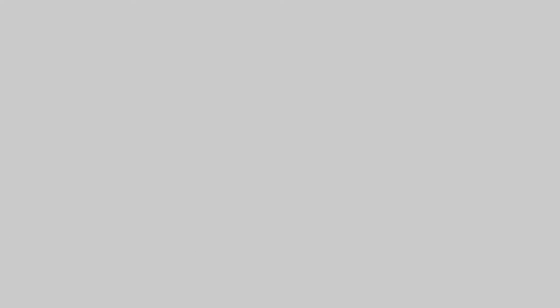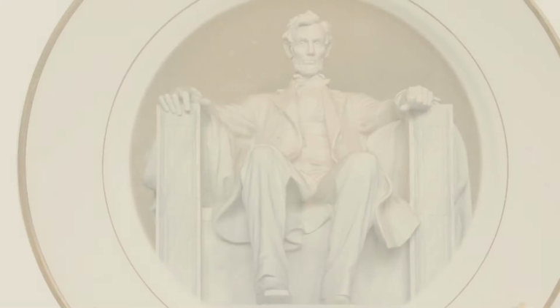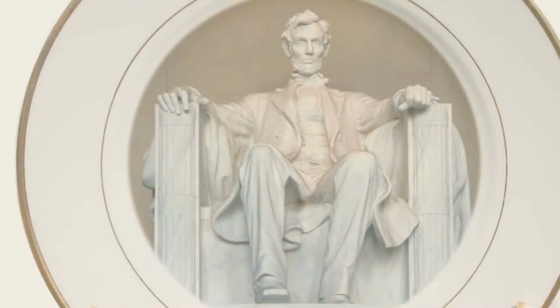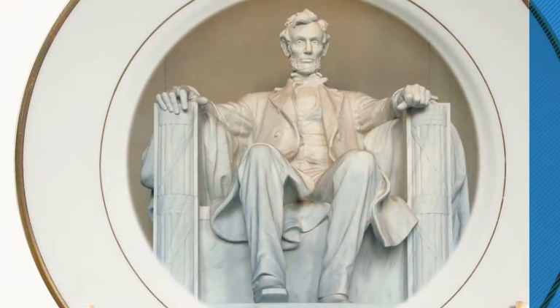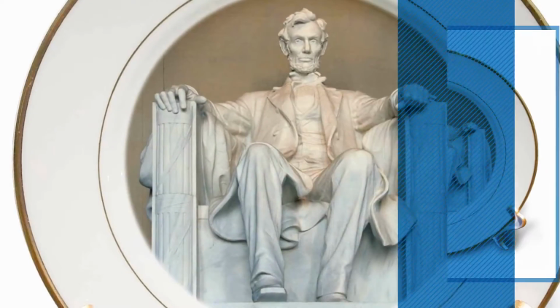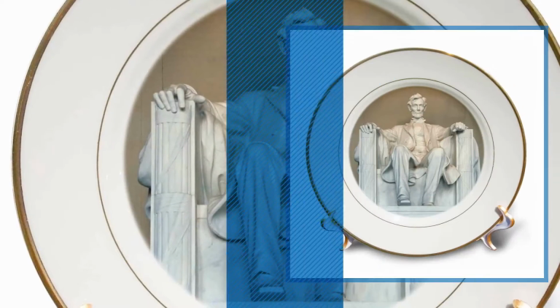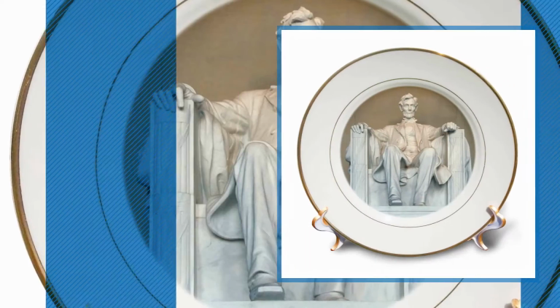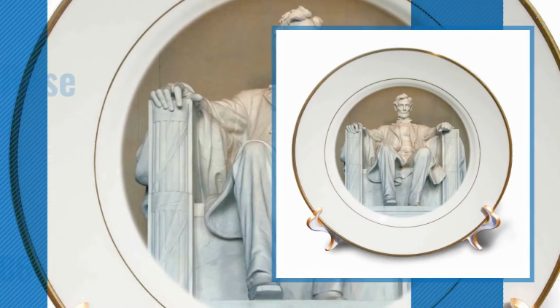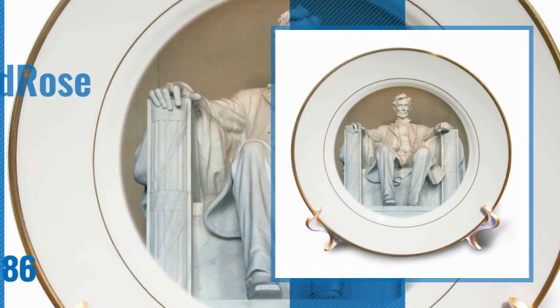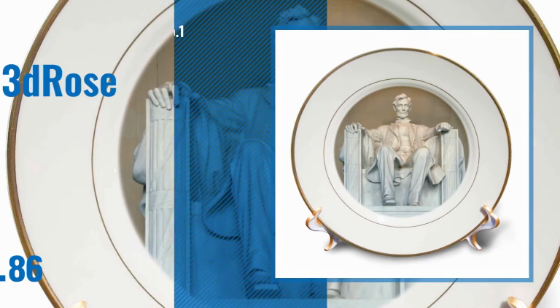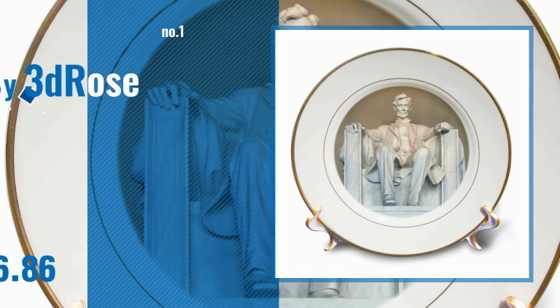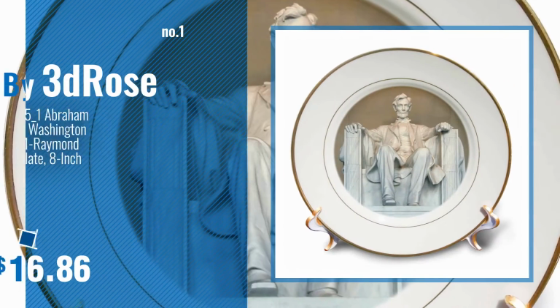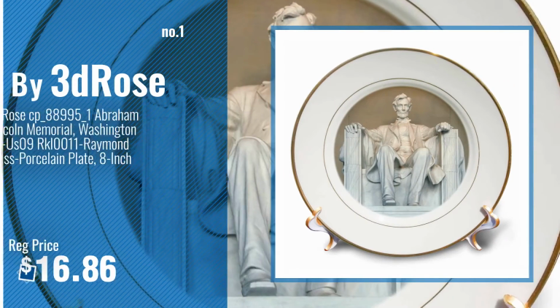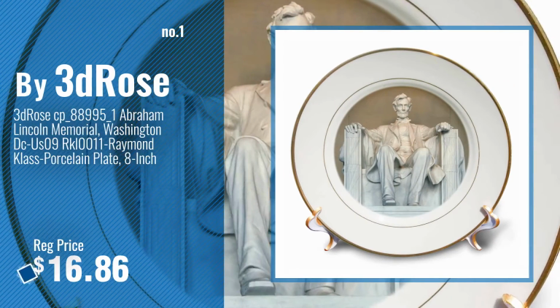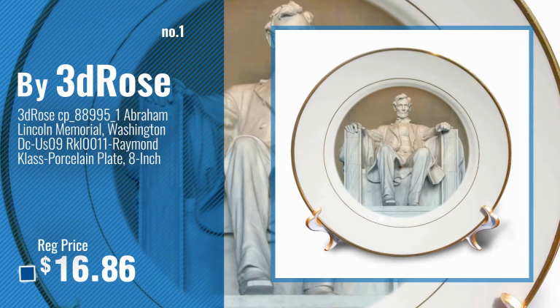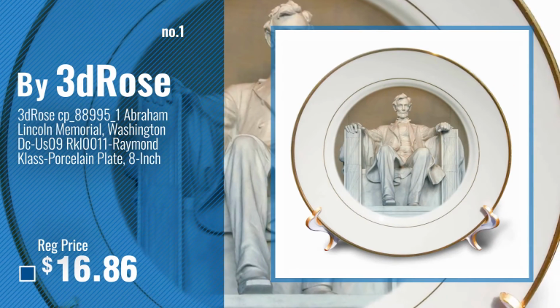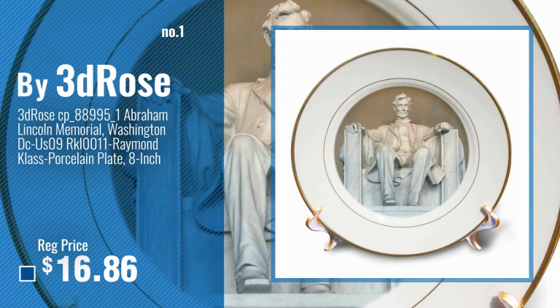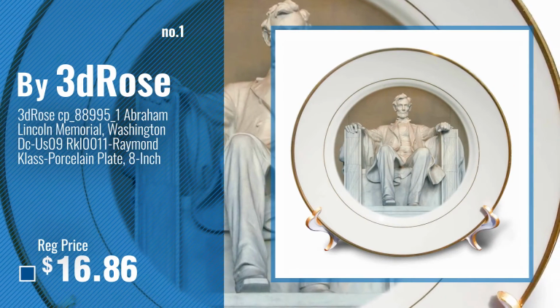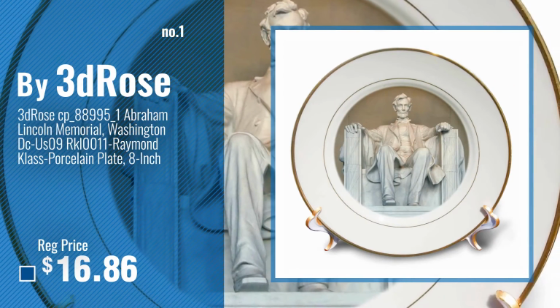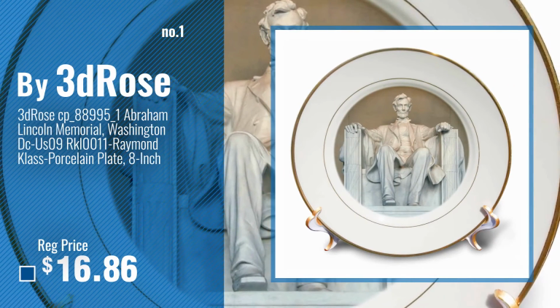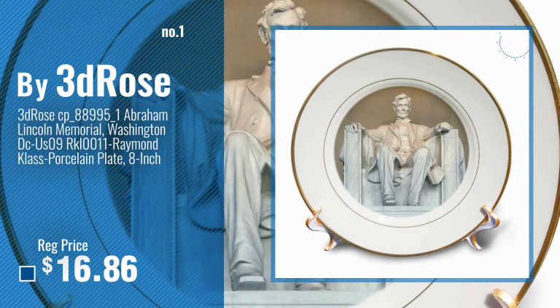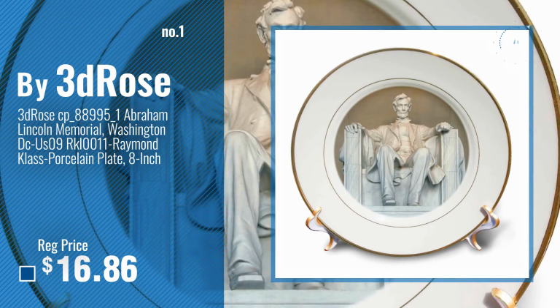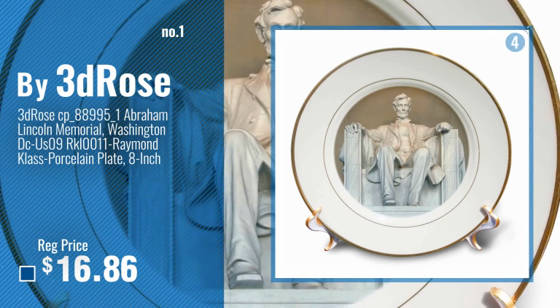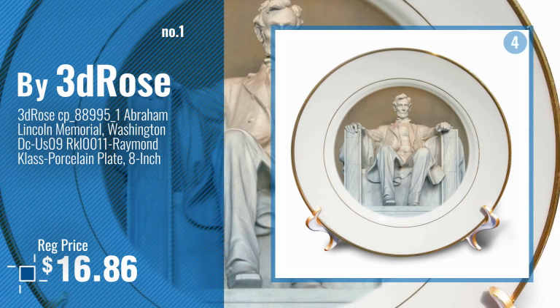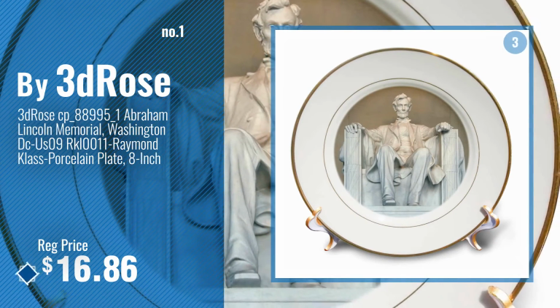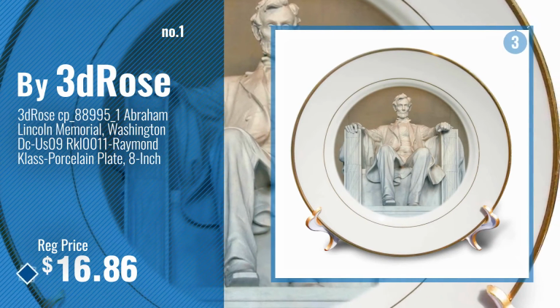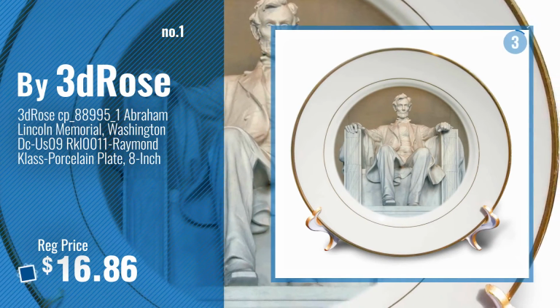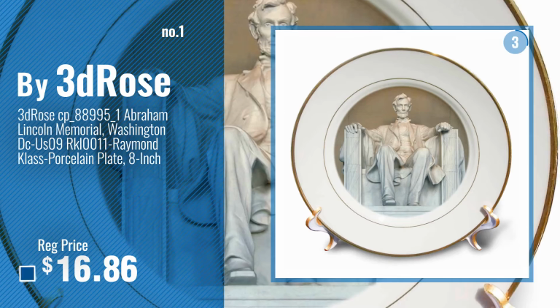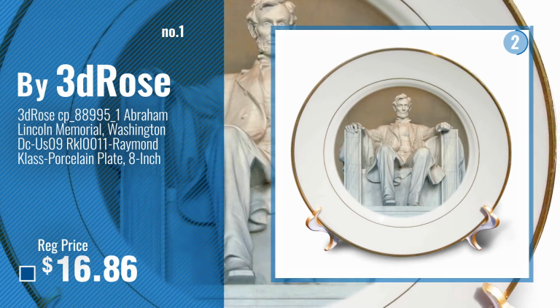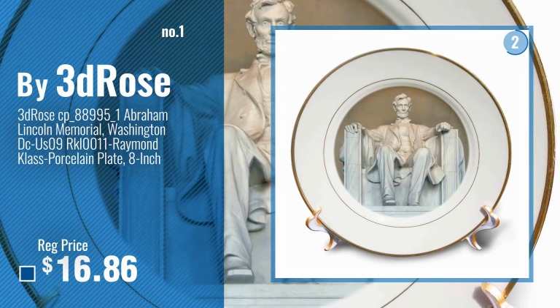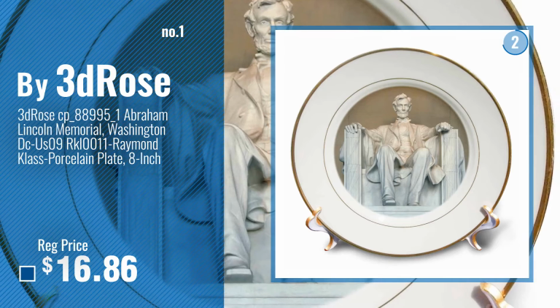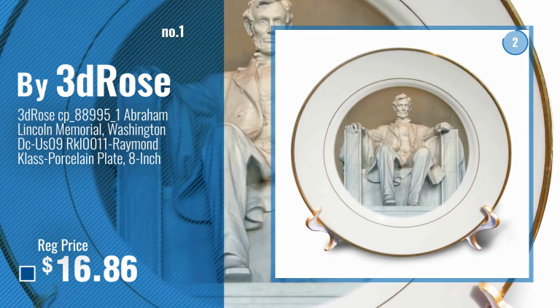Number 1, Most Popular, by 3D Rose. Watch this video, choose your favorite.